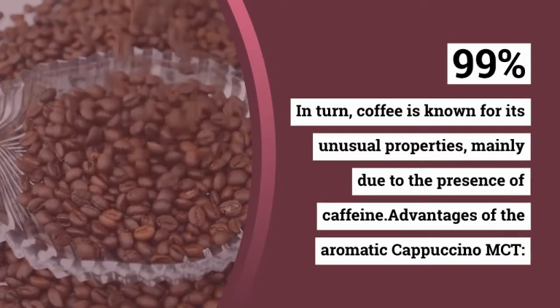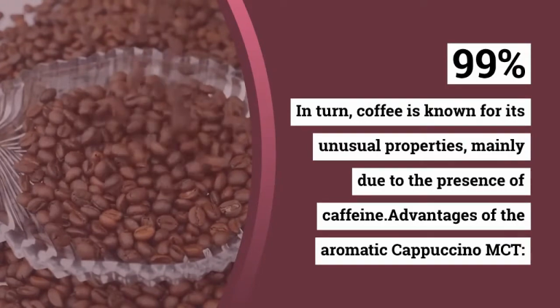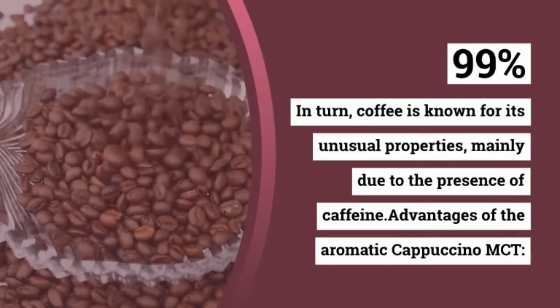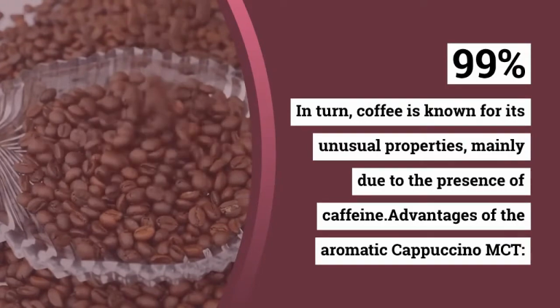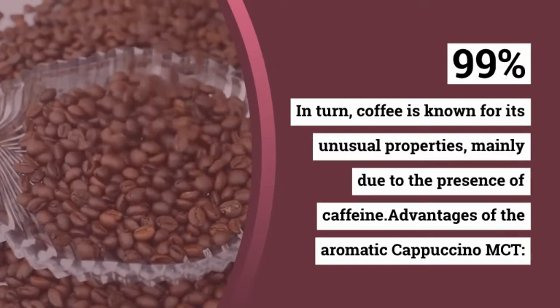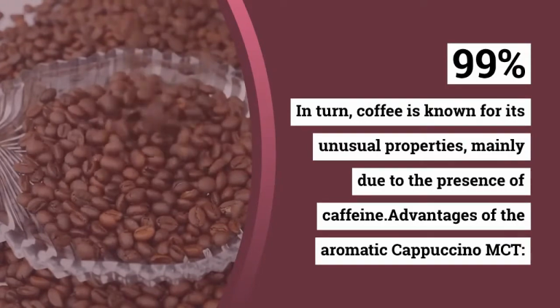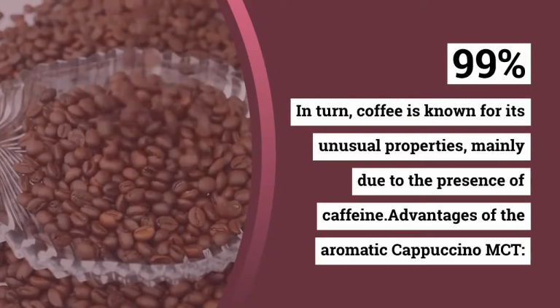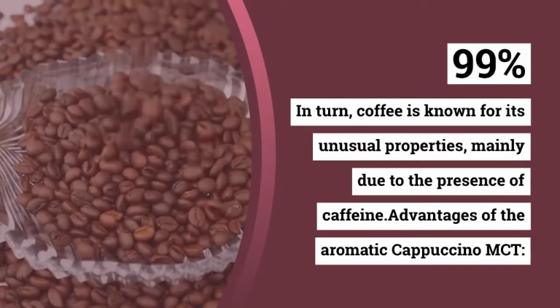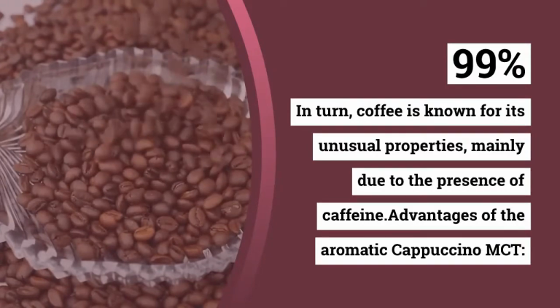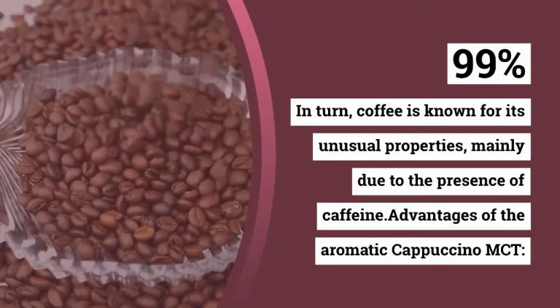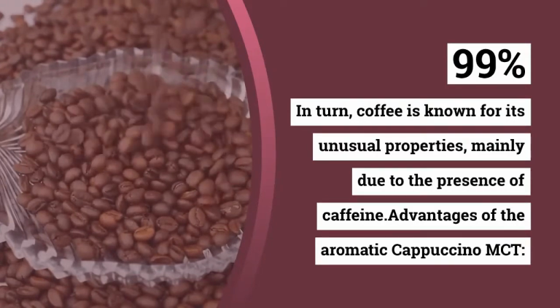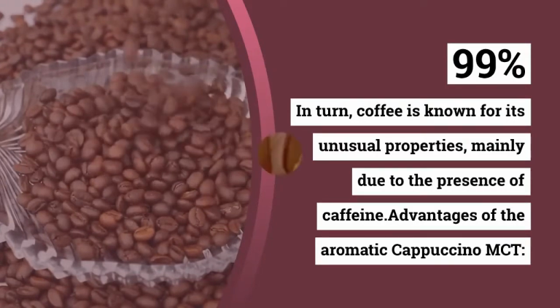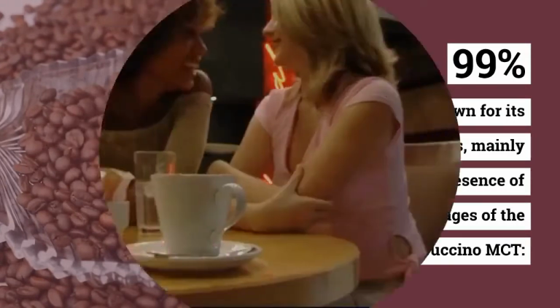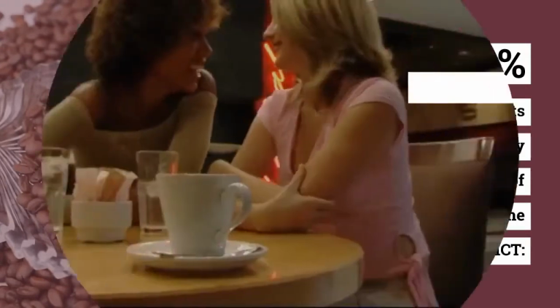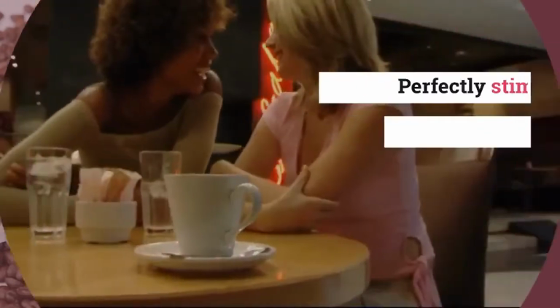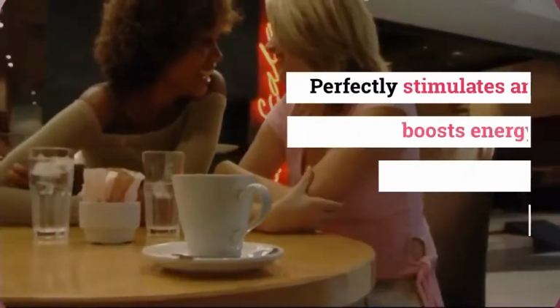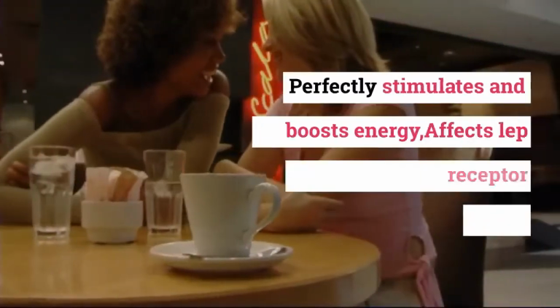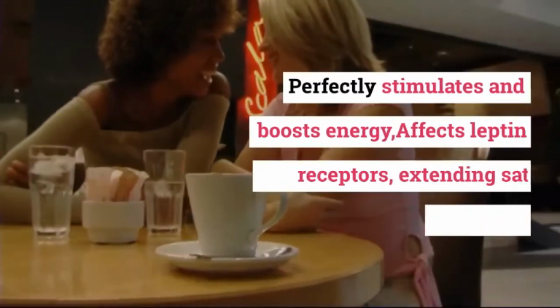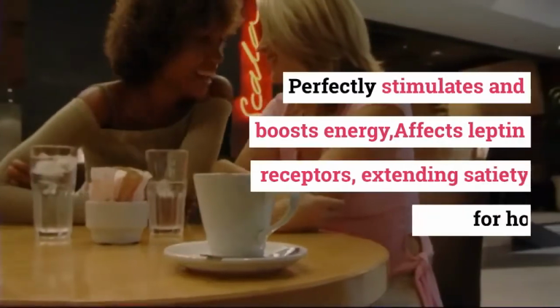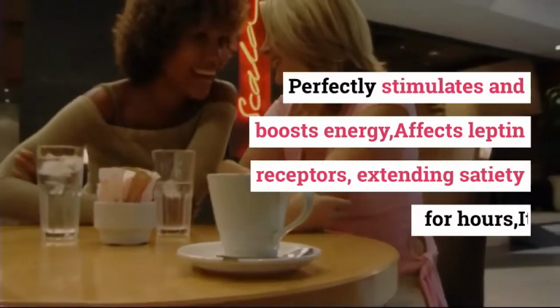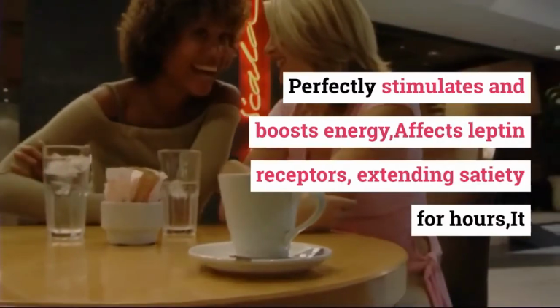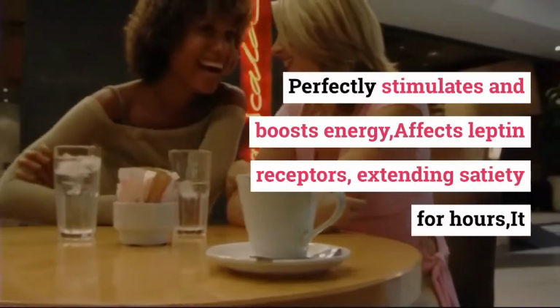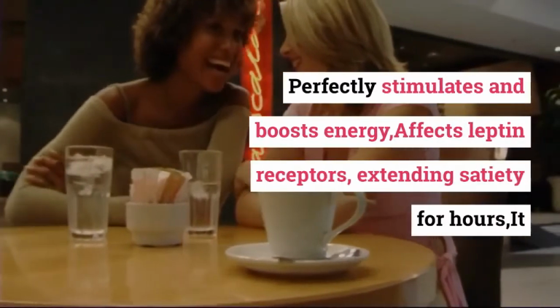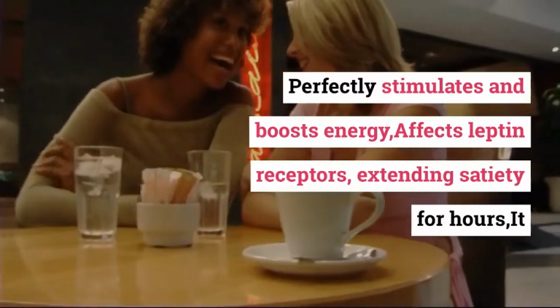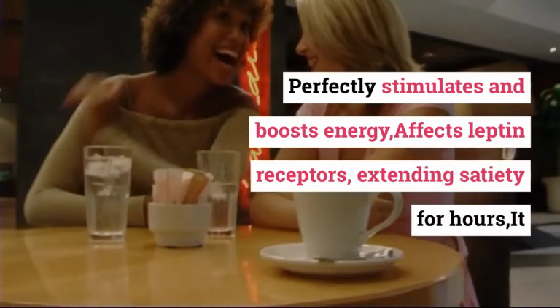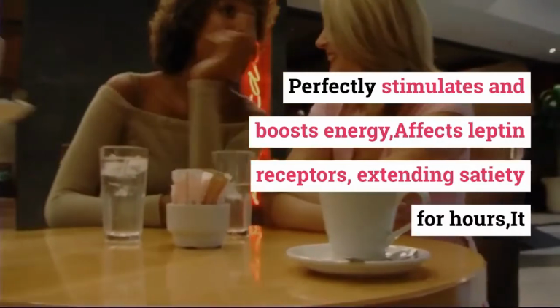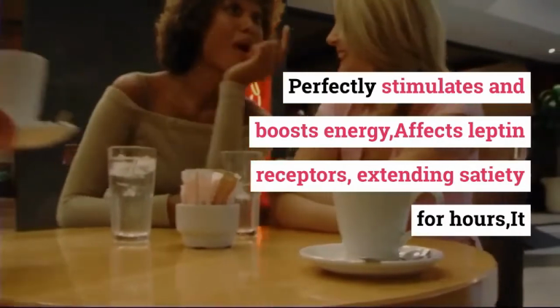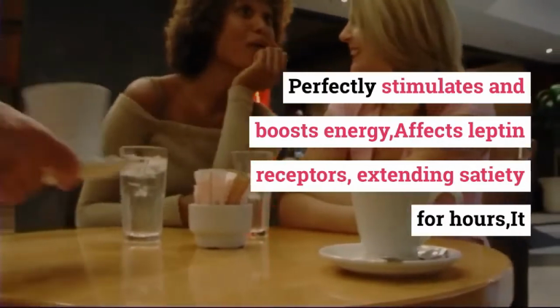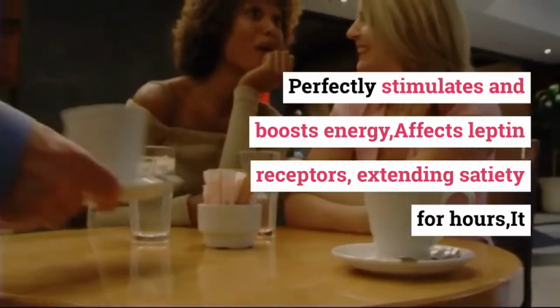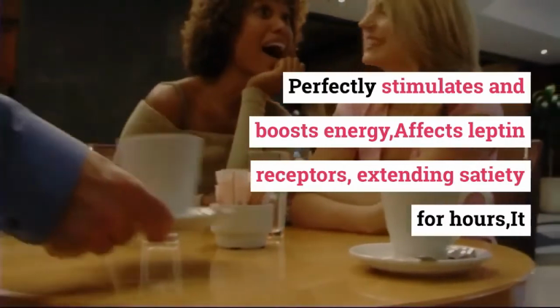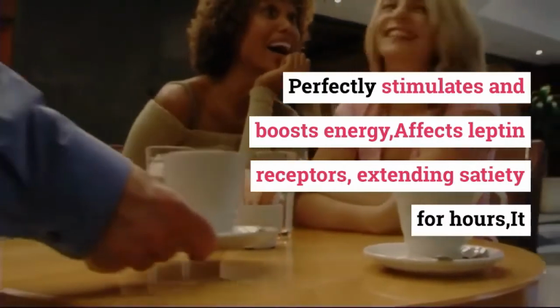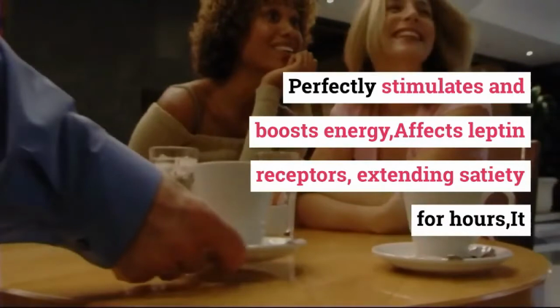In turn, coffee is known for its unusual properties, mainly due to the presence of caffeine.